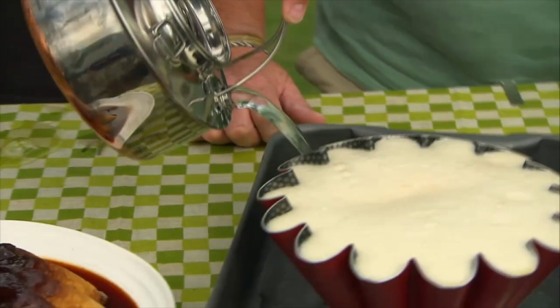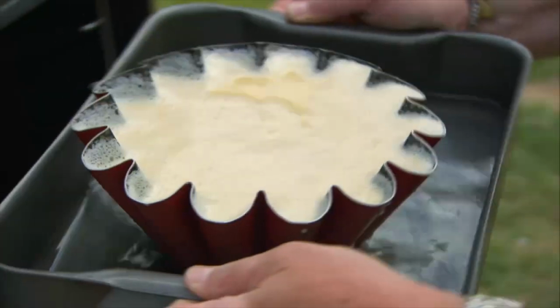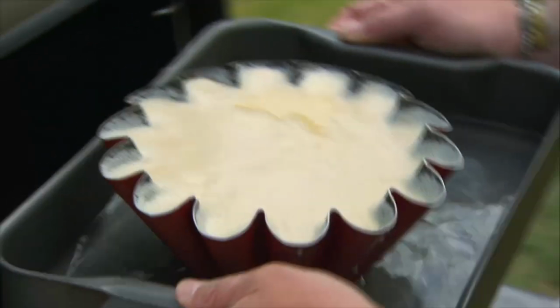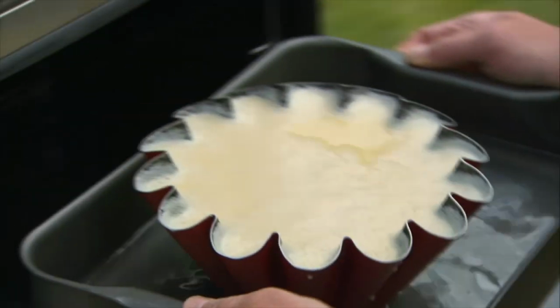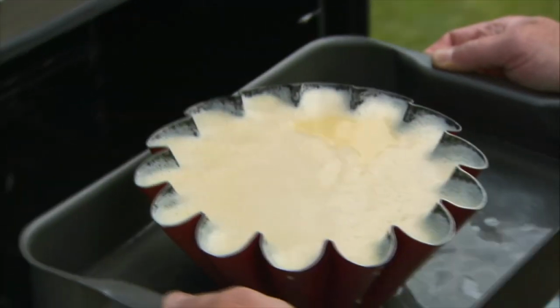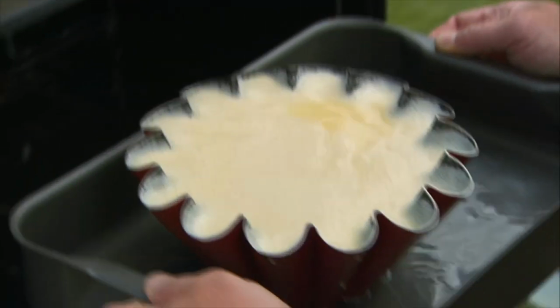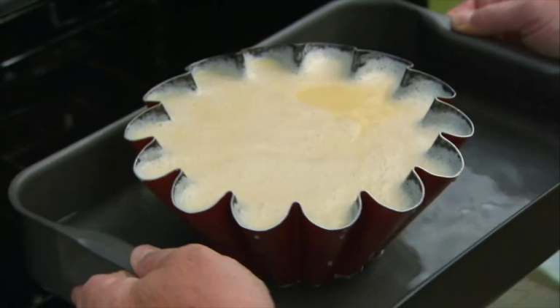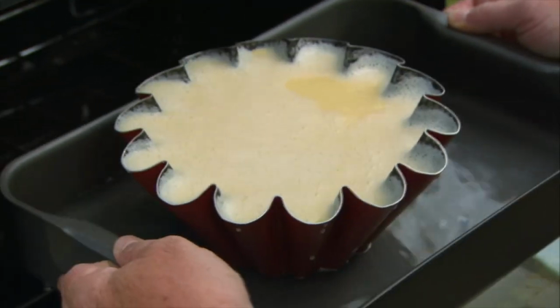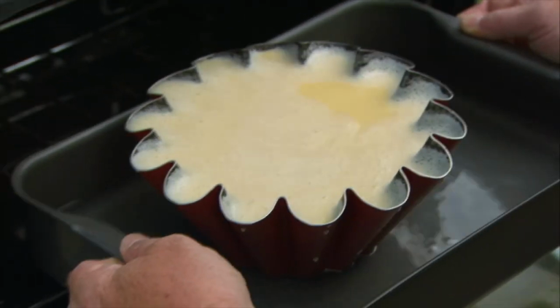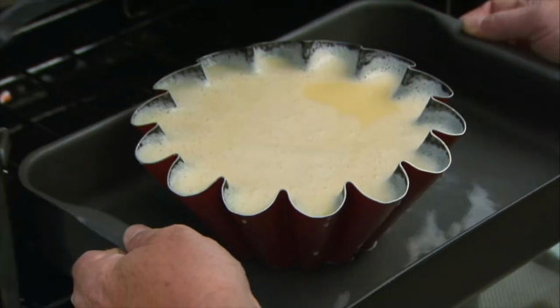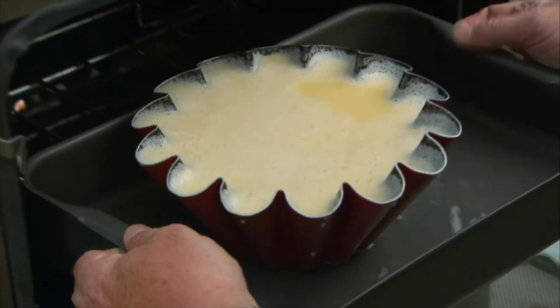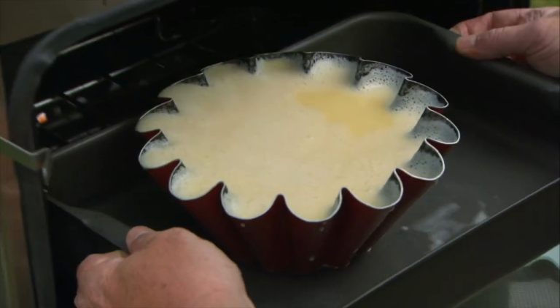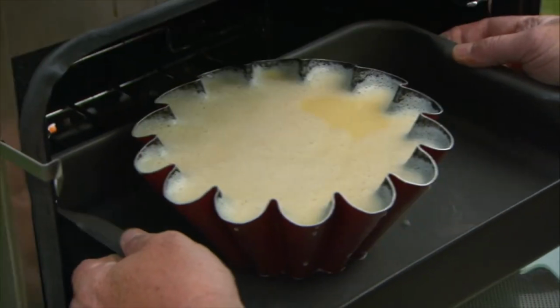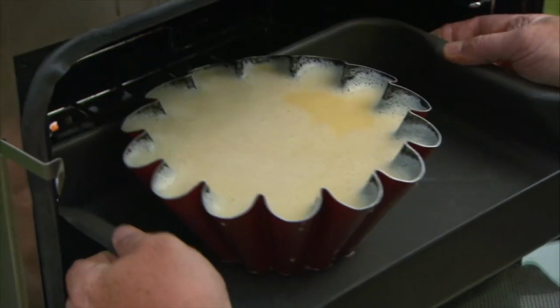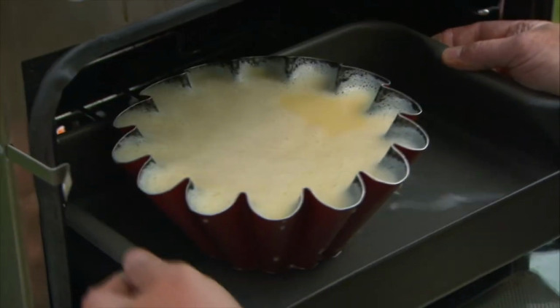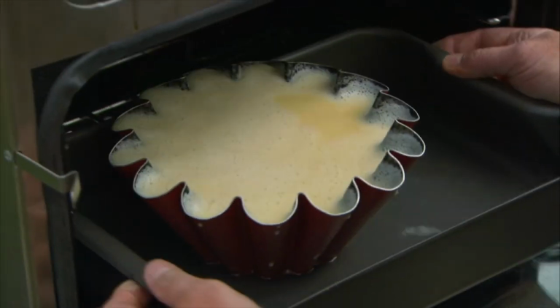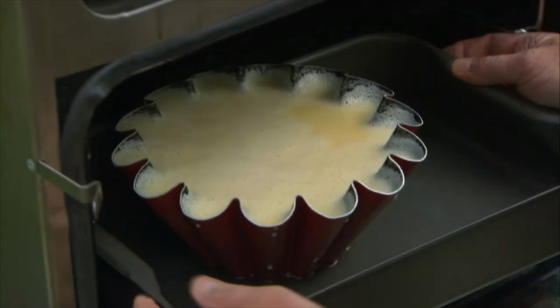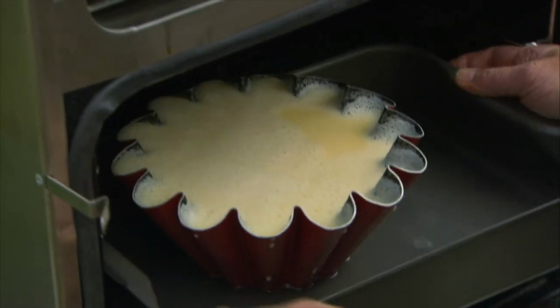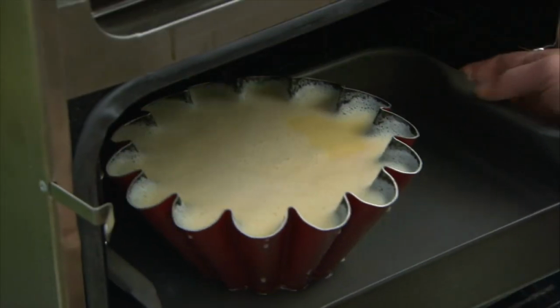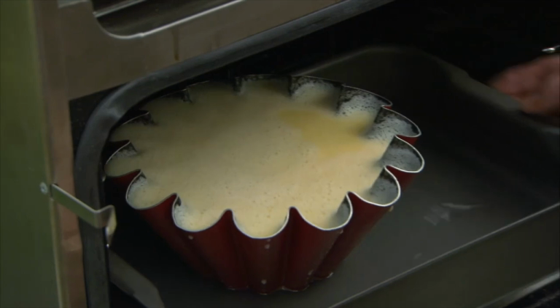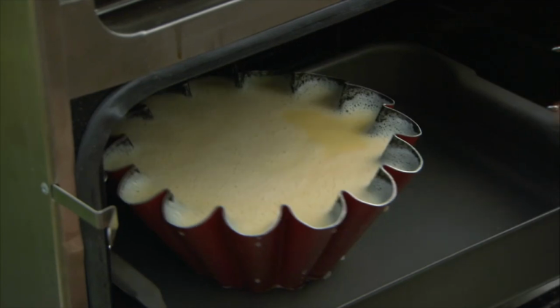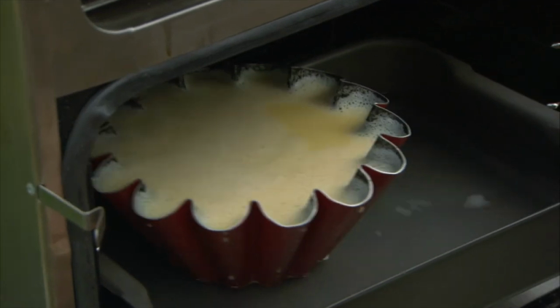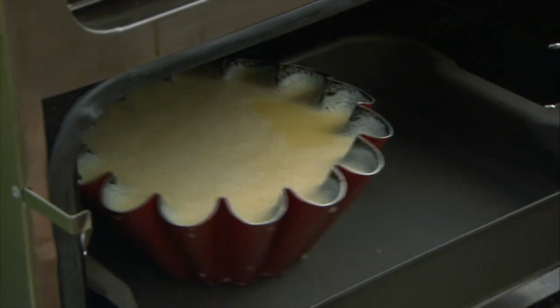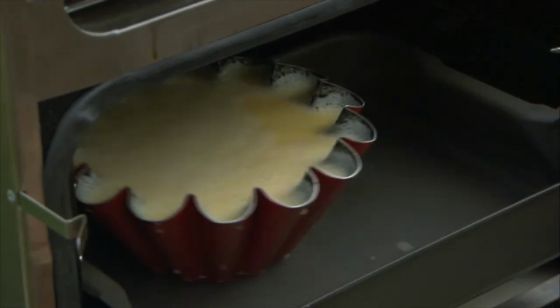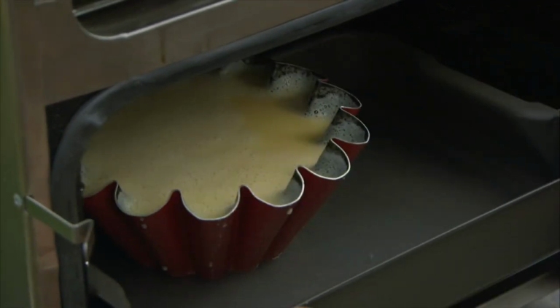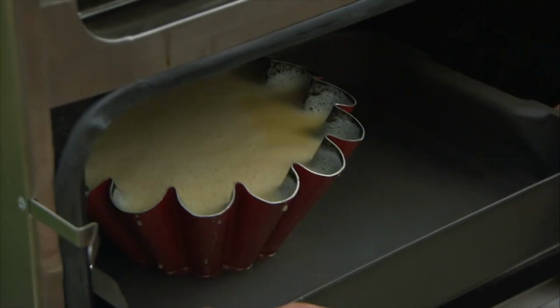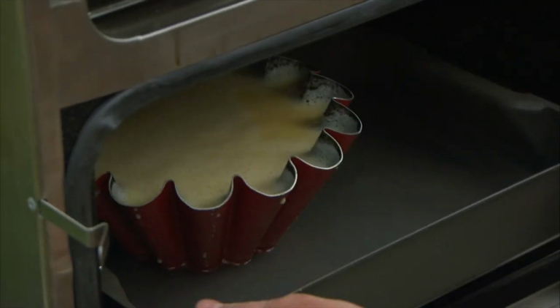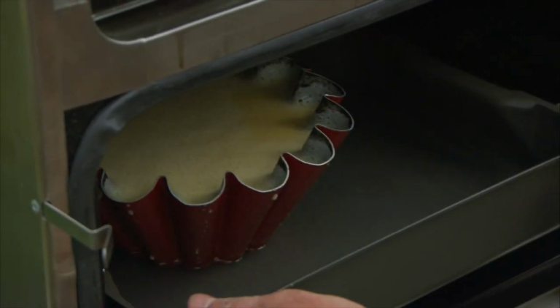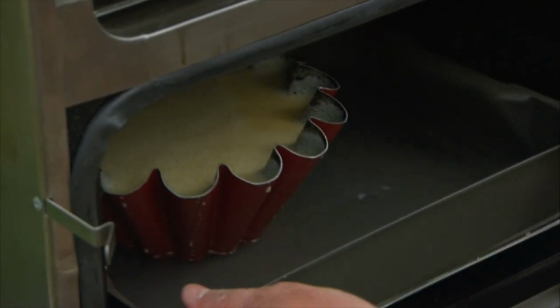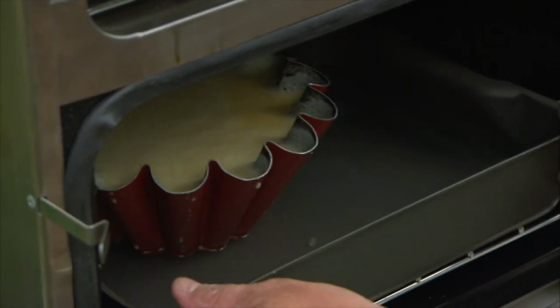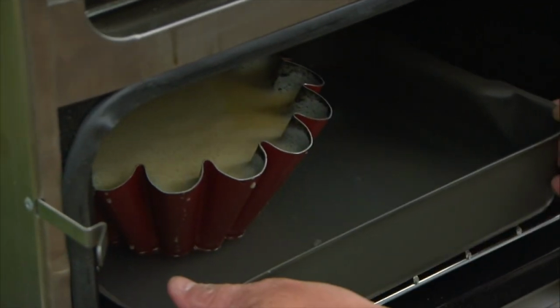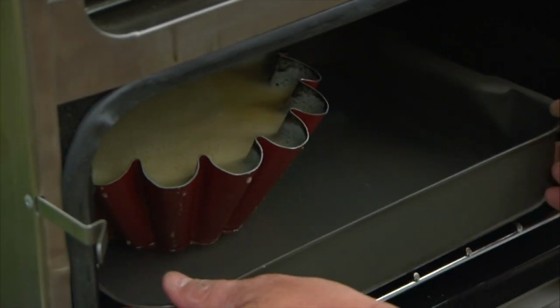The flan is baked for 45 minutes. After 20 minutes, cover it with foil to ensure that the top doesn't burn.